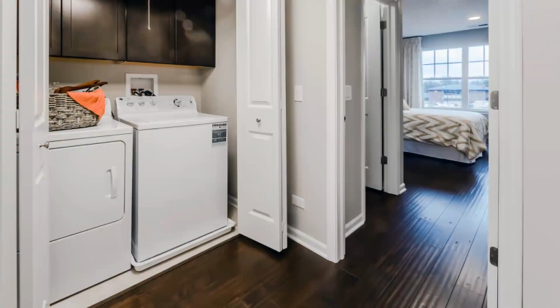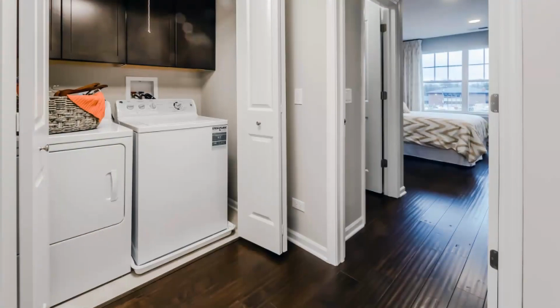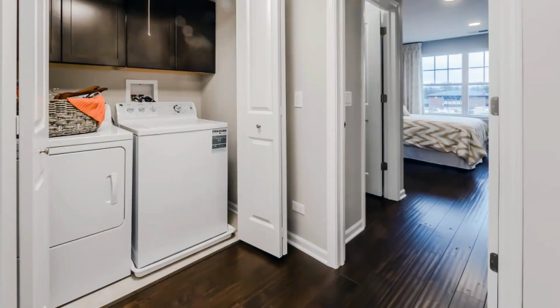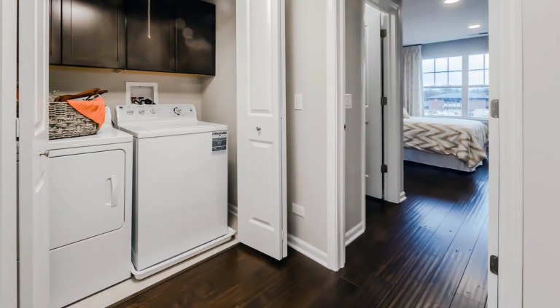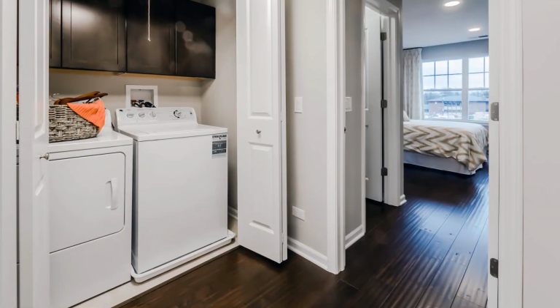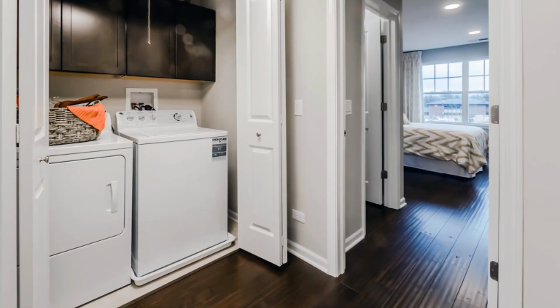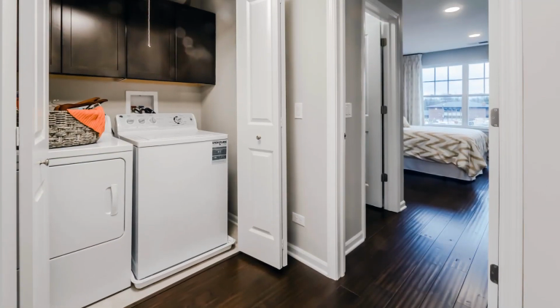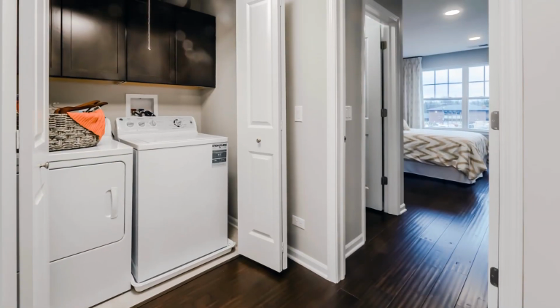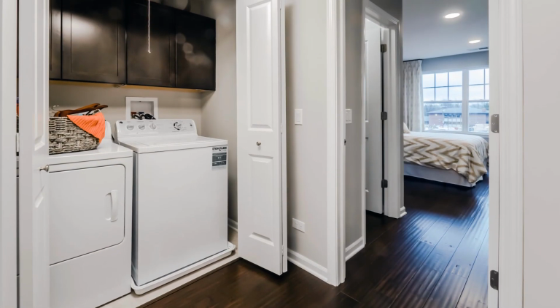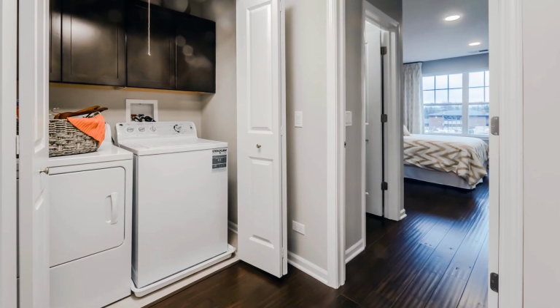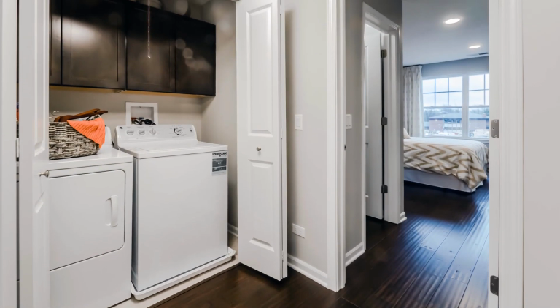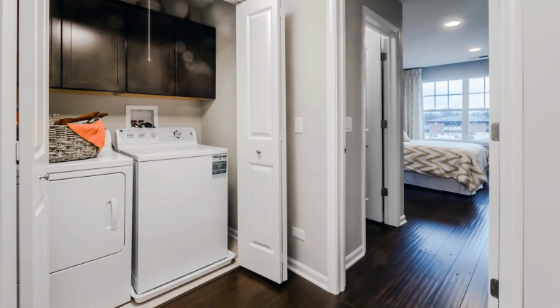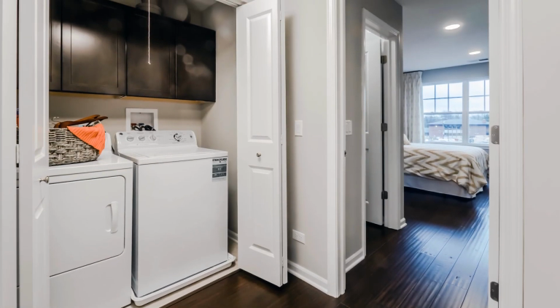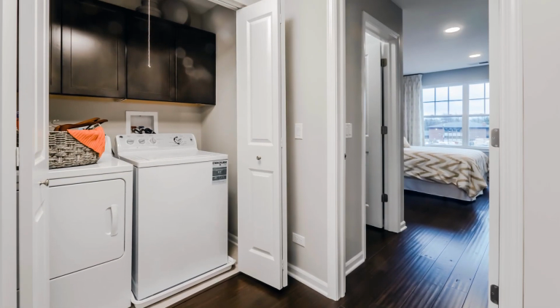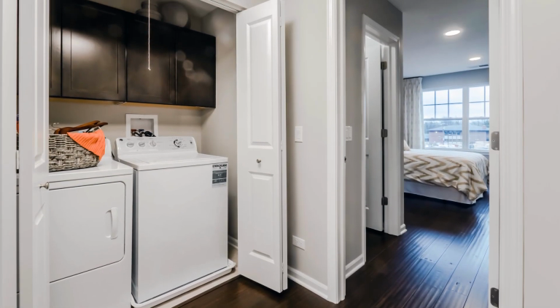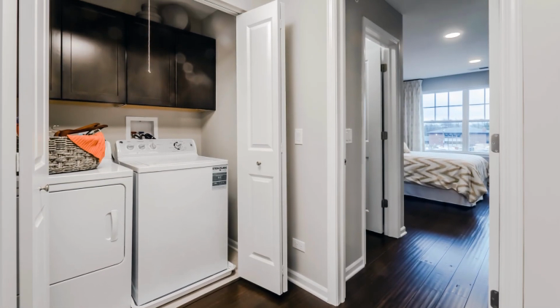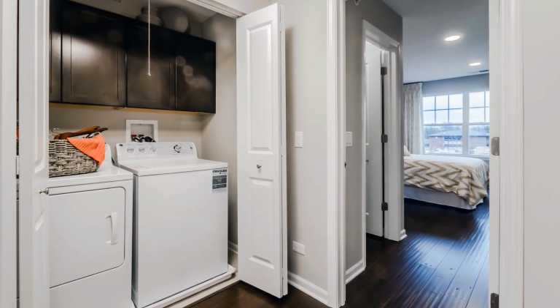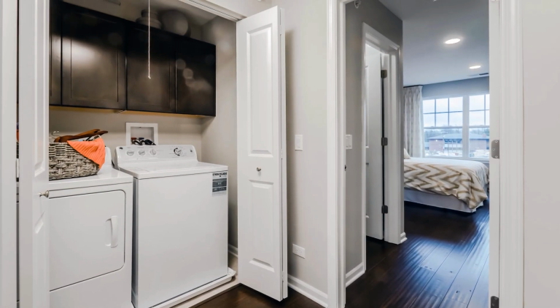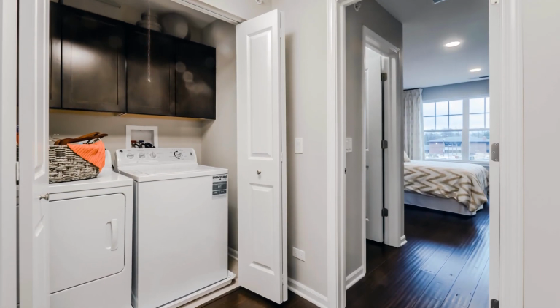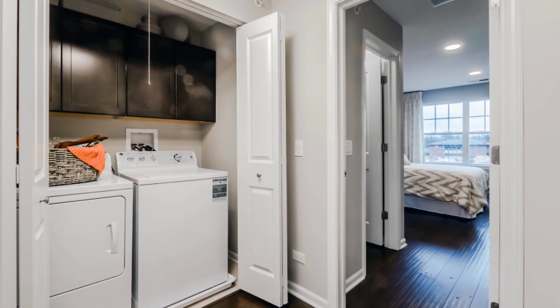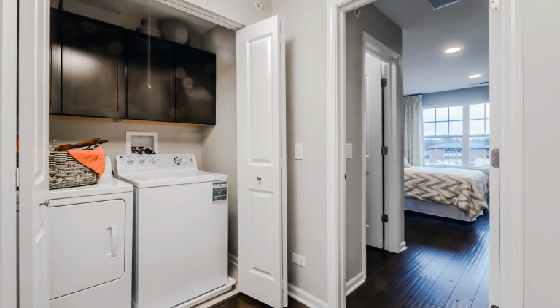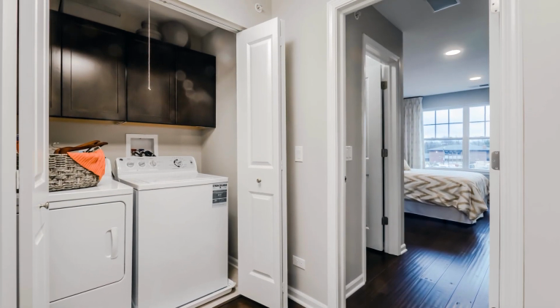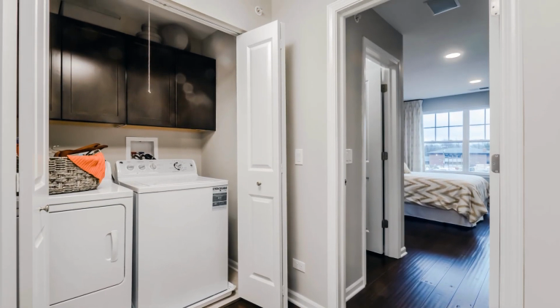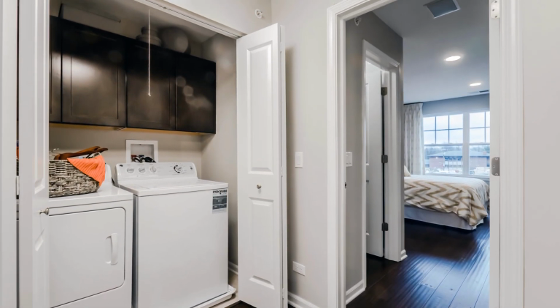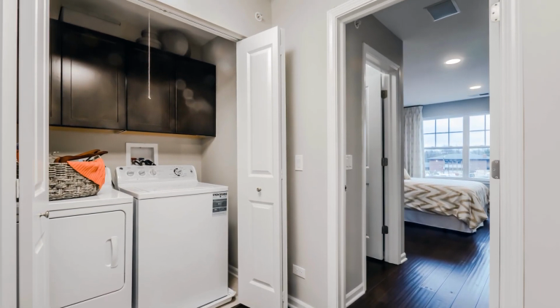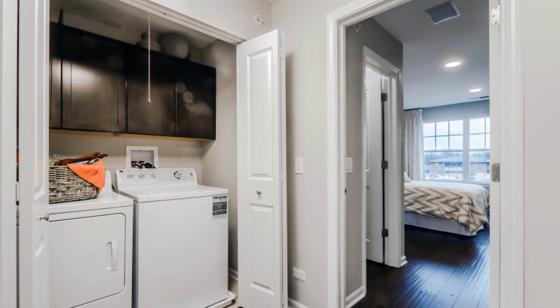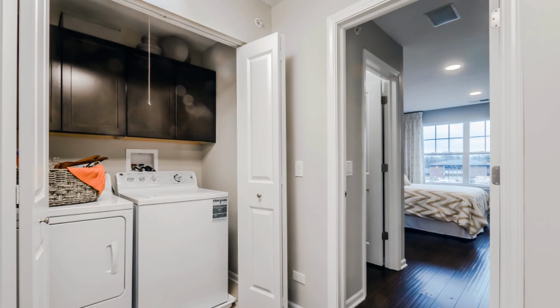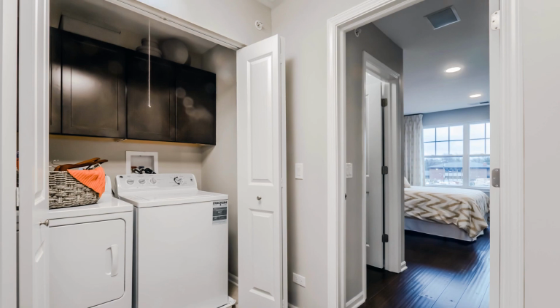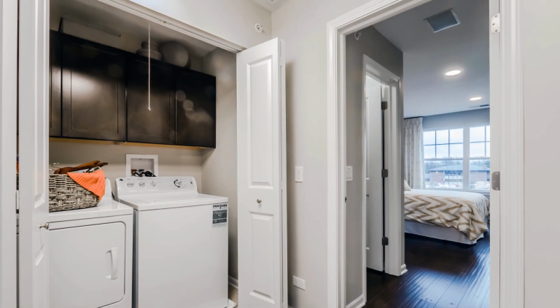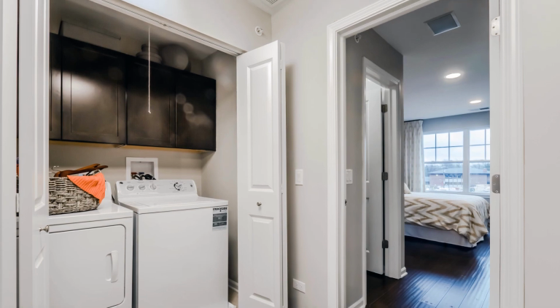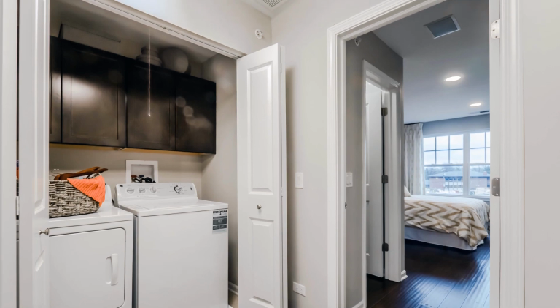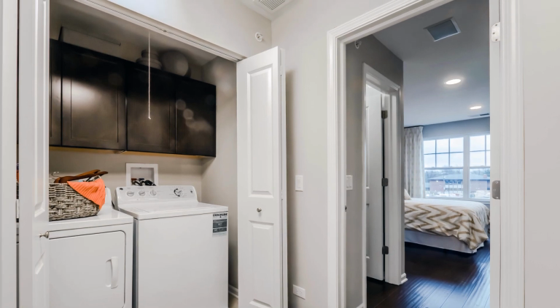As you come up the stairs, the laundry is to your left, offering a full-size washer and dryer.